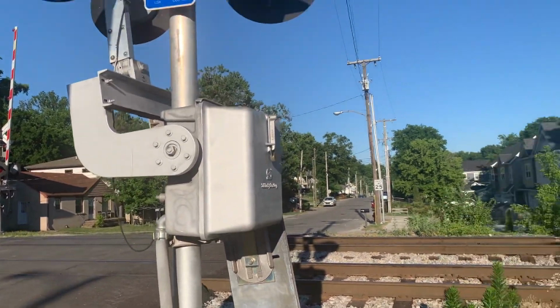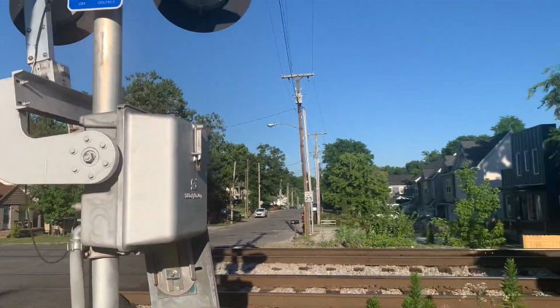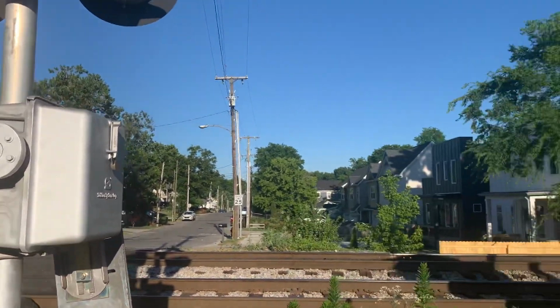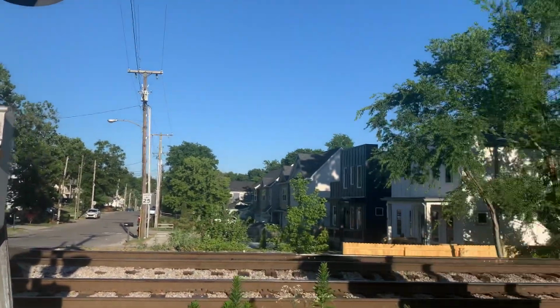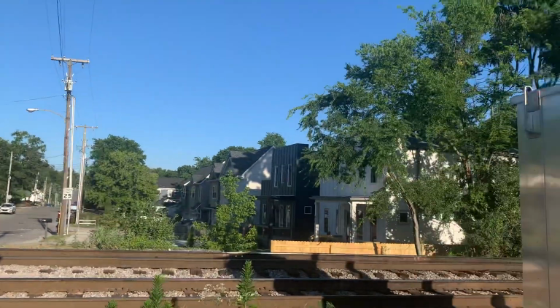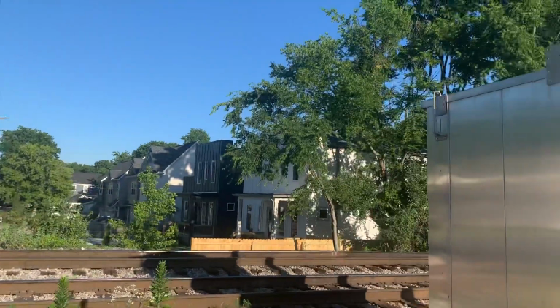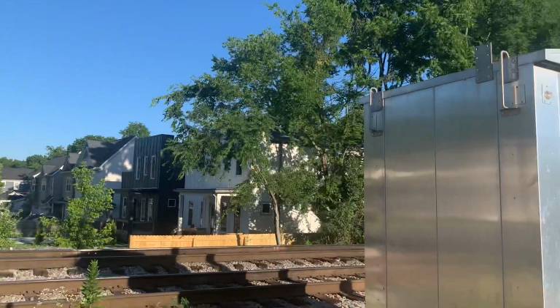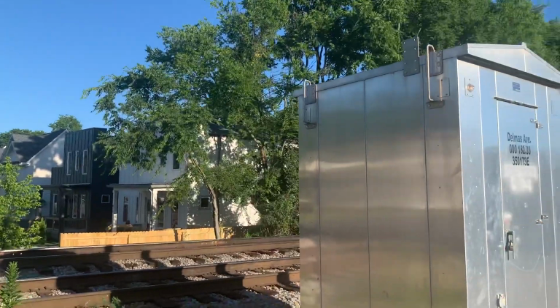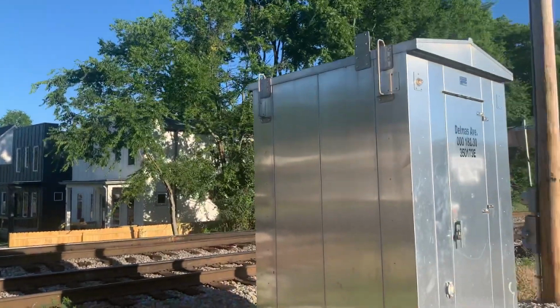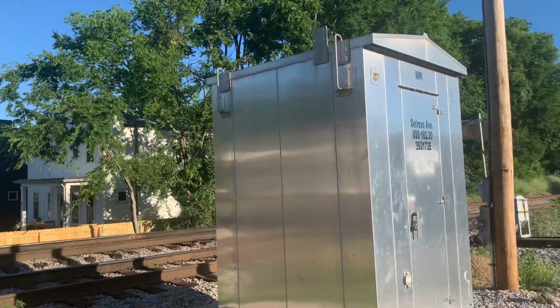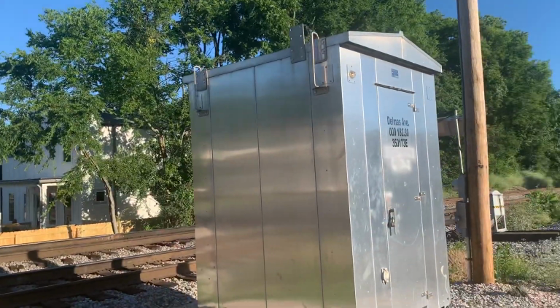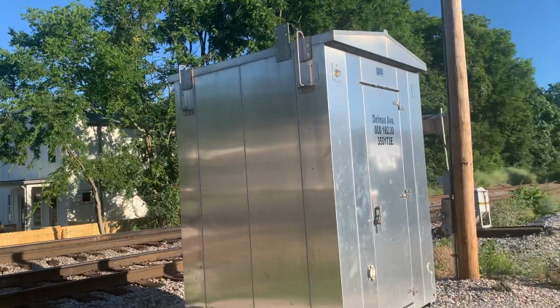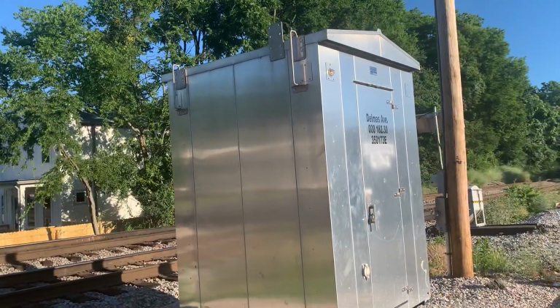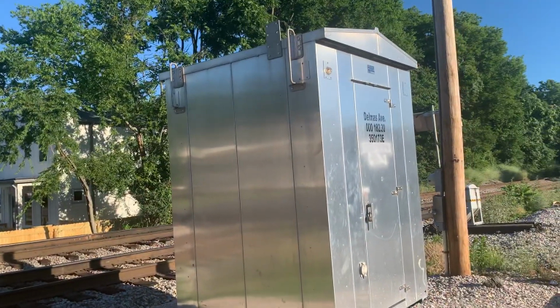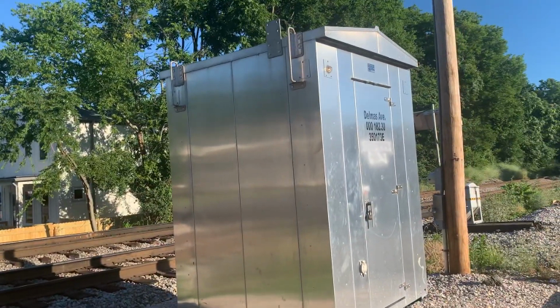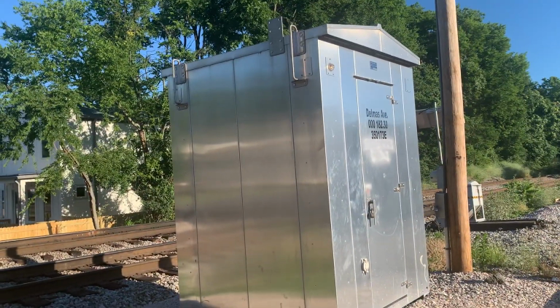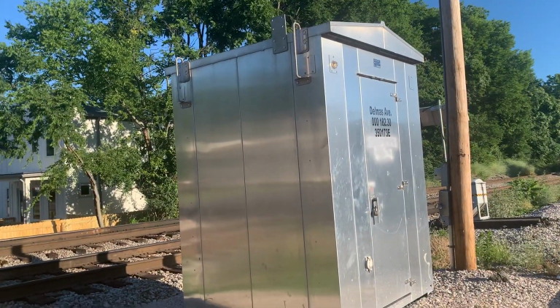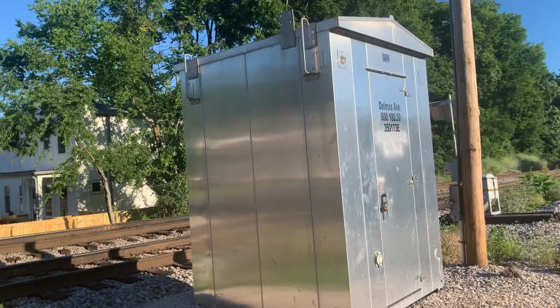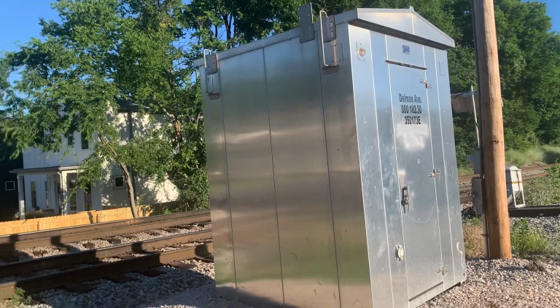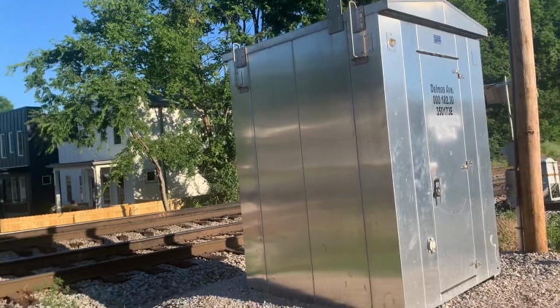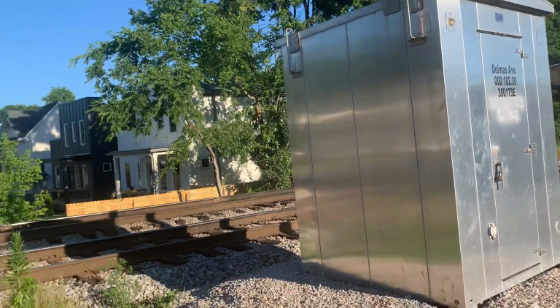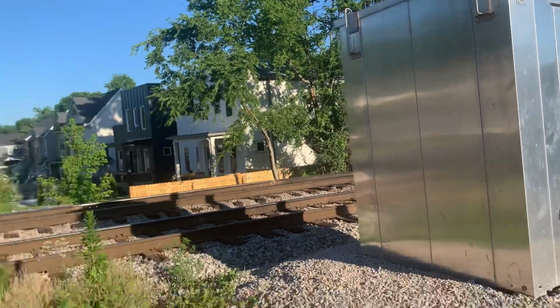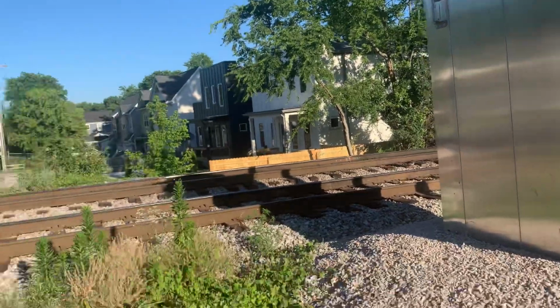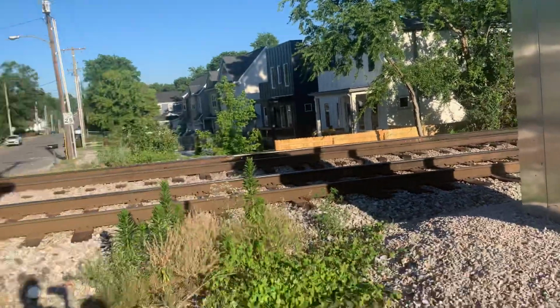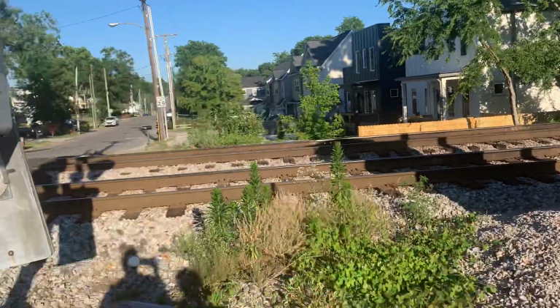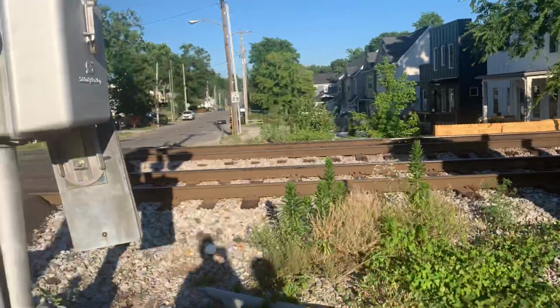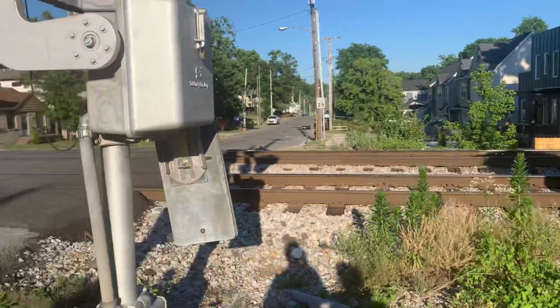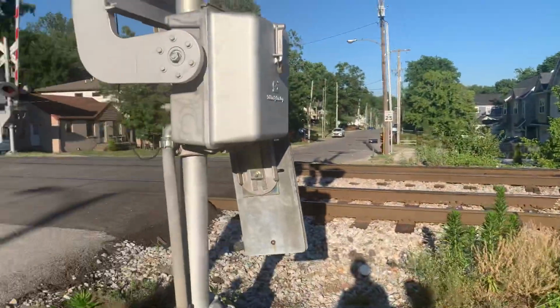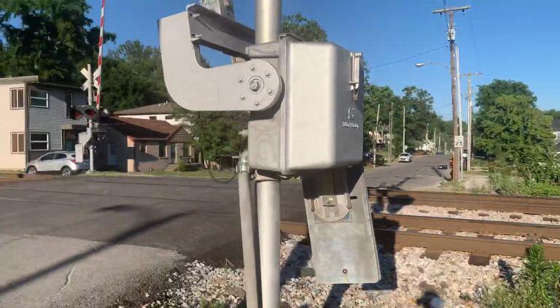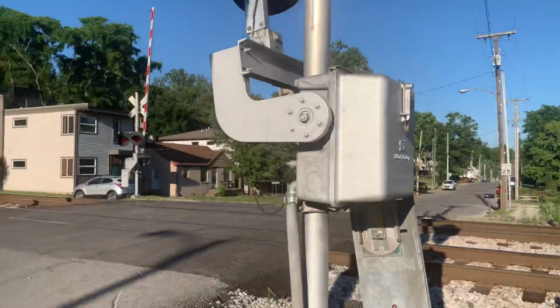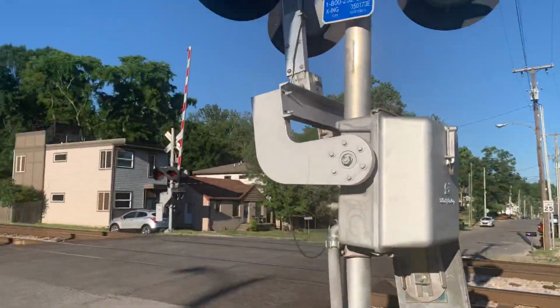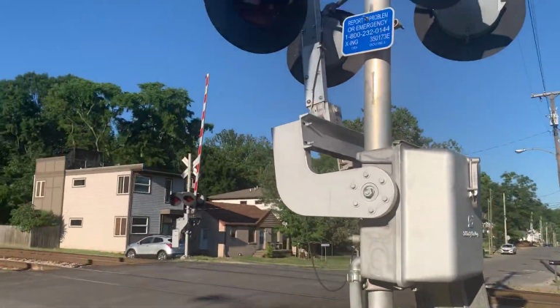All right, here we have the Delmas Avenue crossing in Nashville, Tennessee.